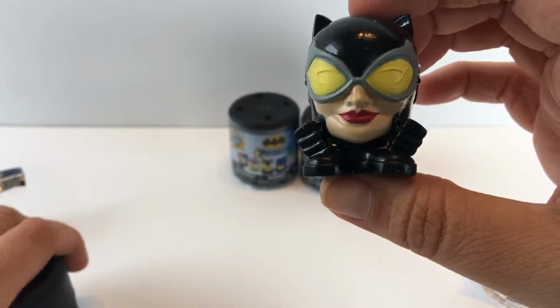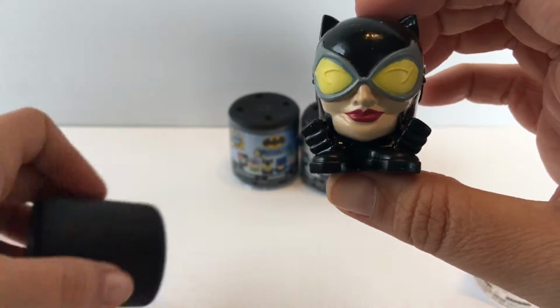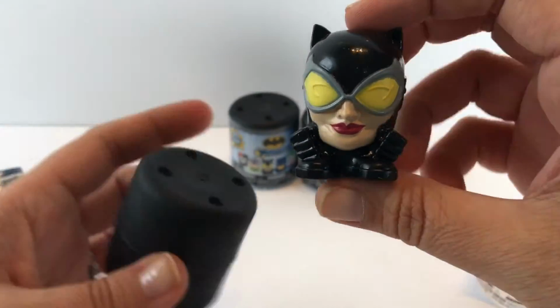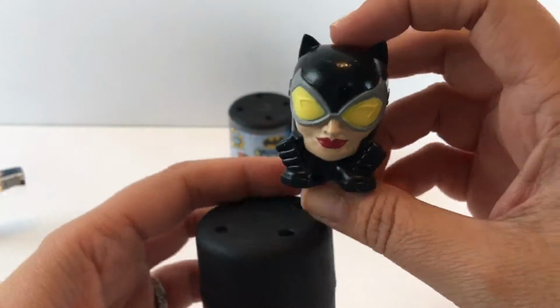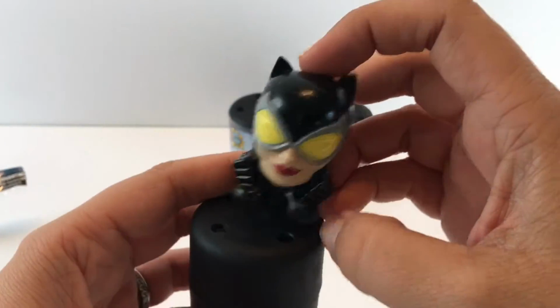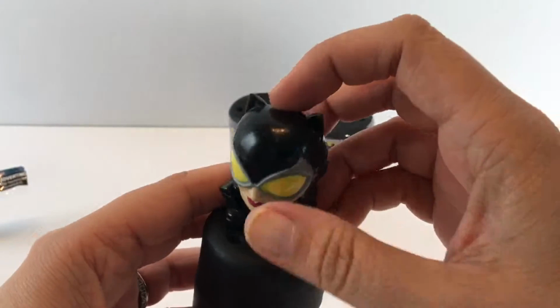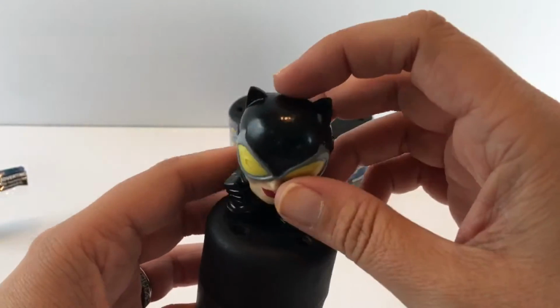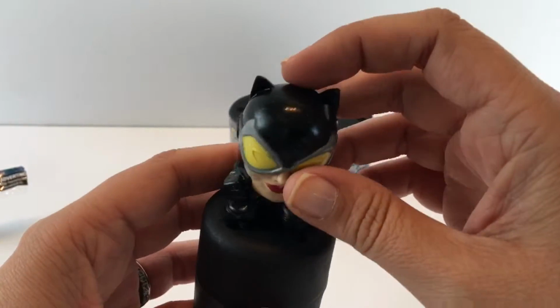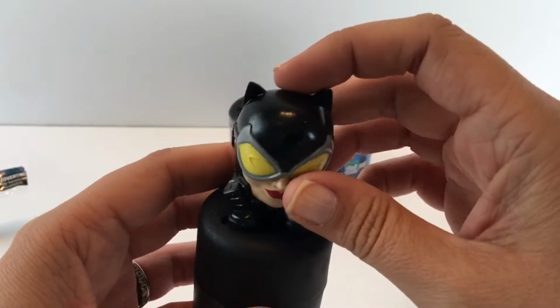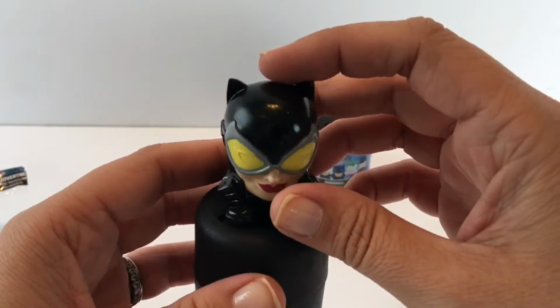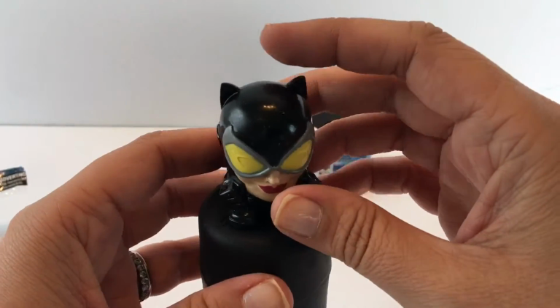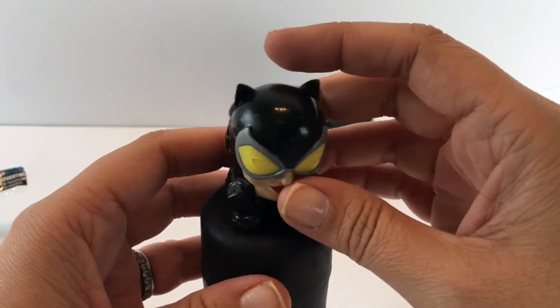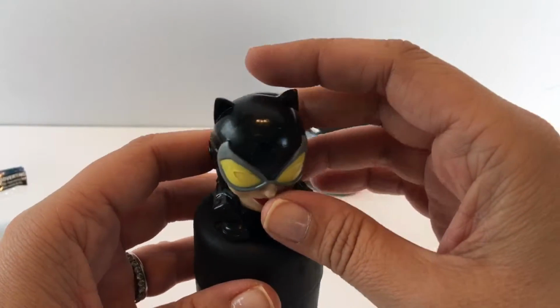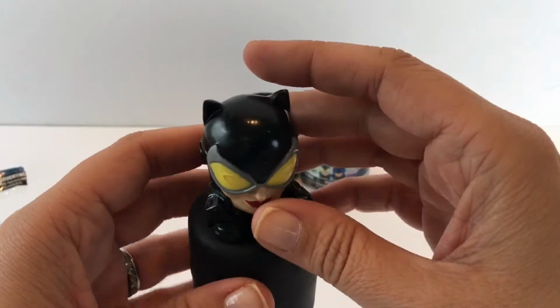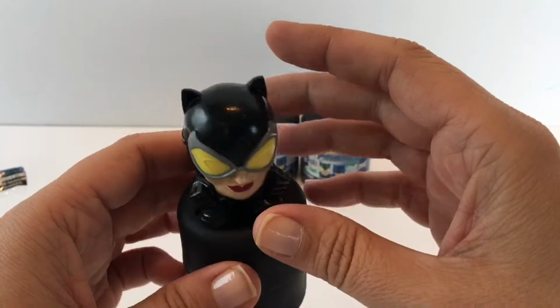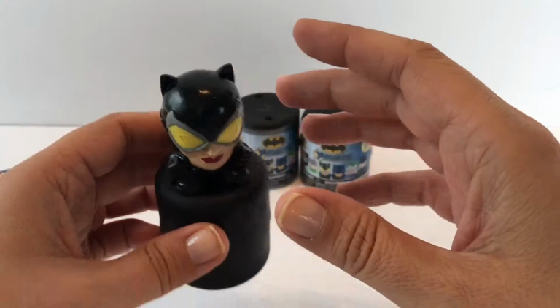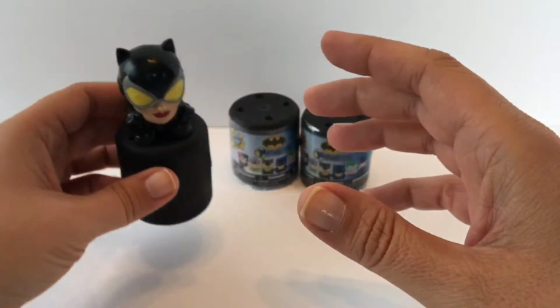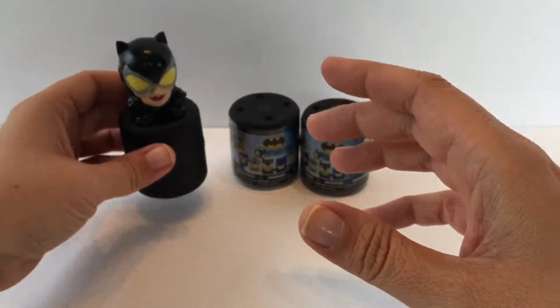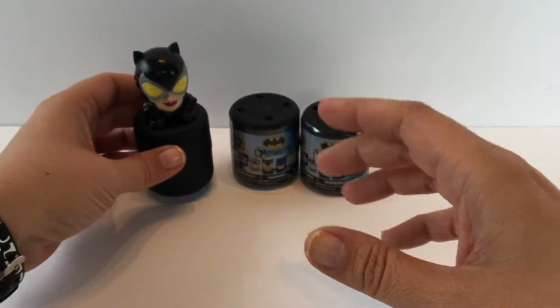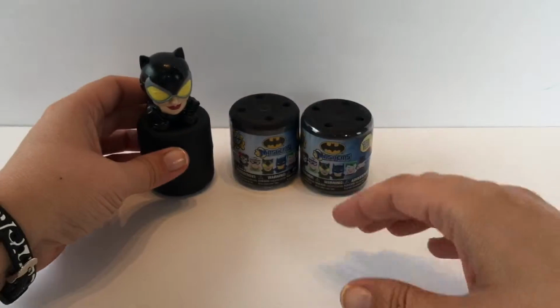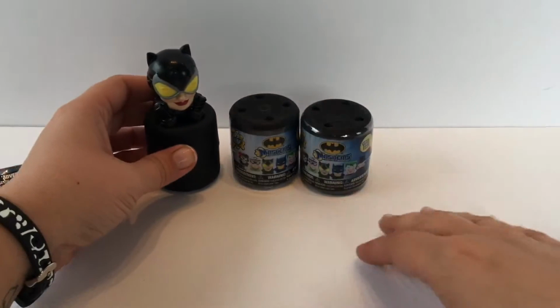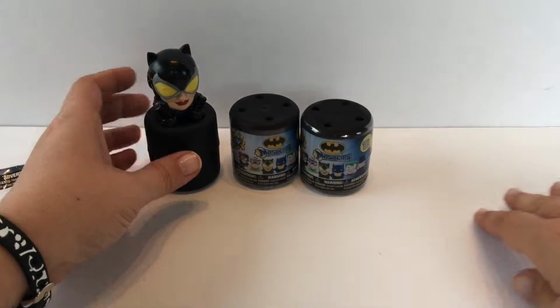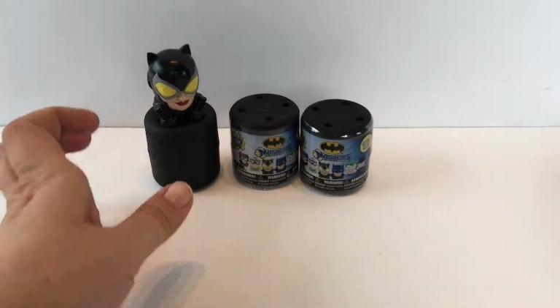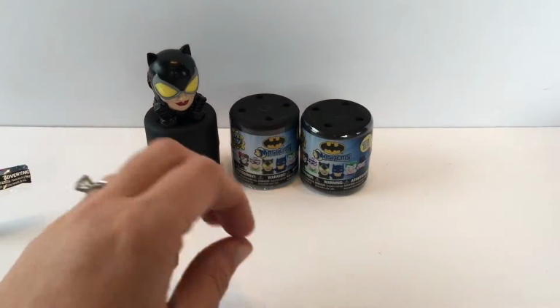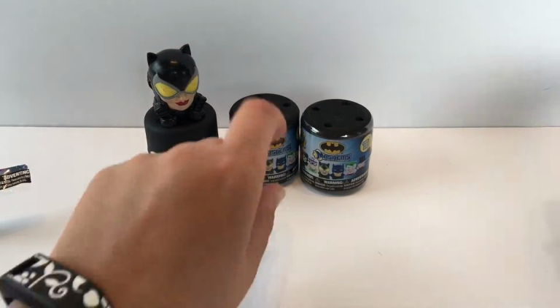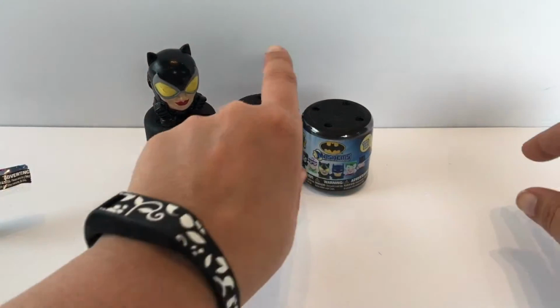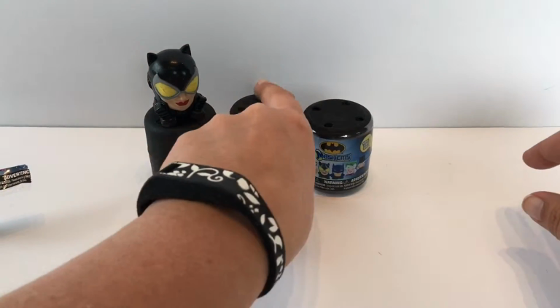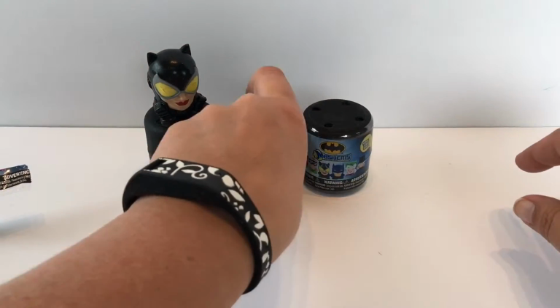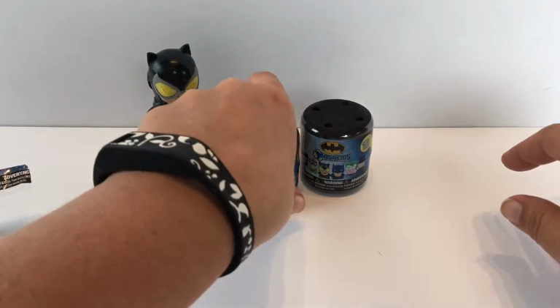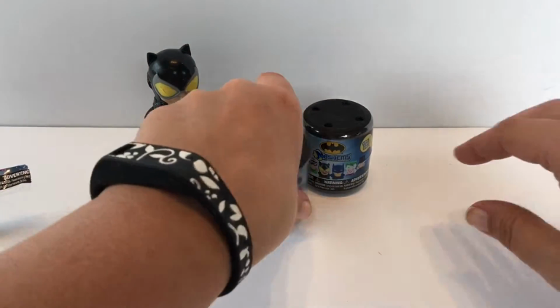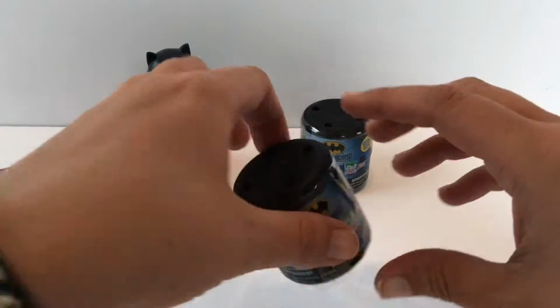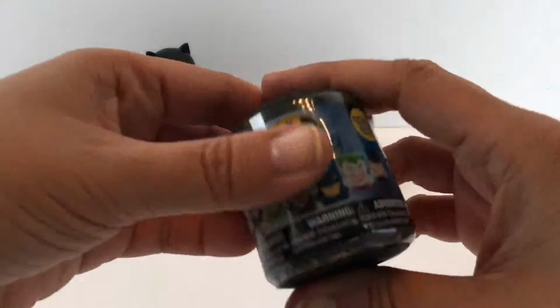I'm gonna put her on top of the little capsule, put her back here, and let's see what we get in our second one.